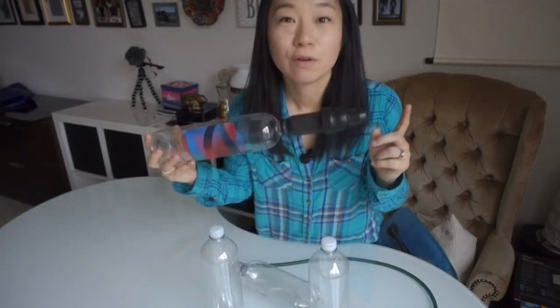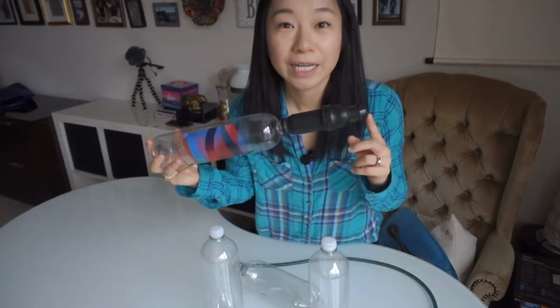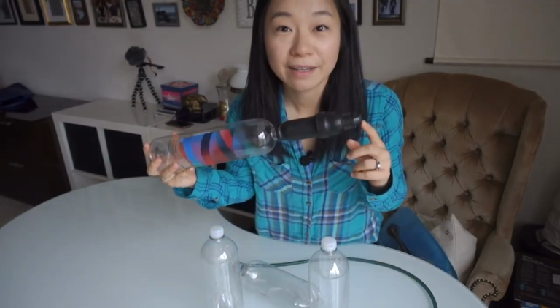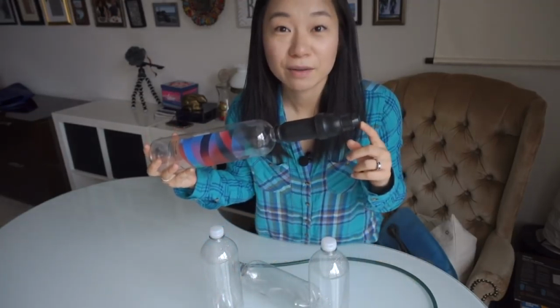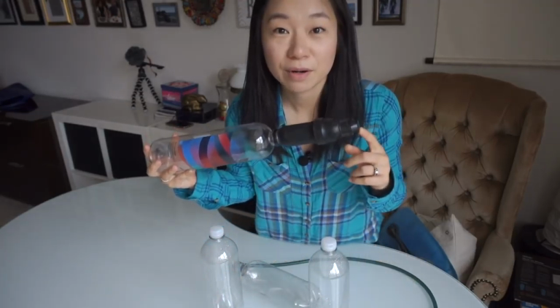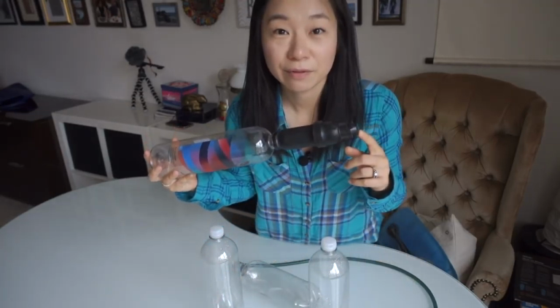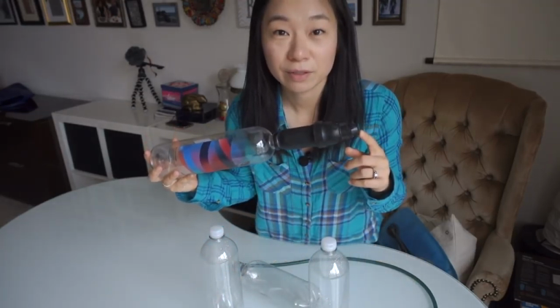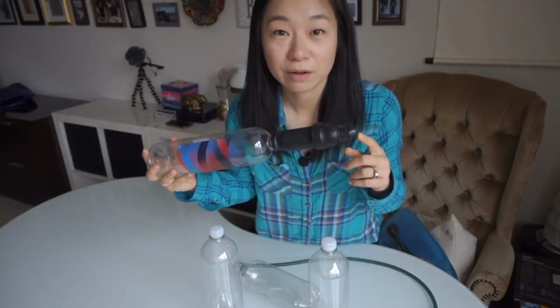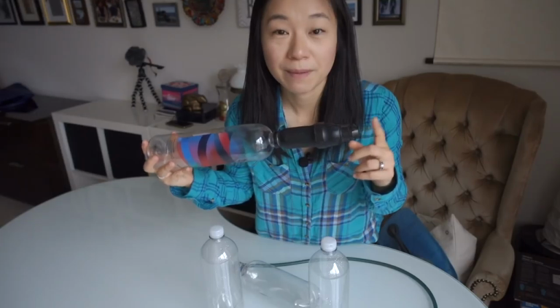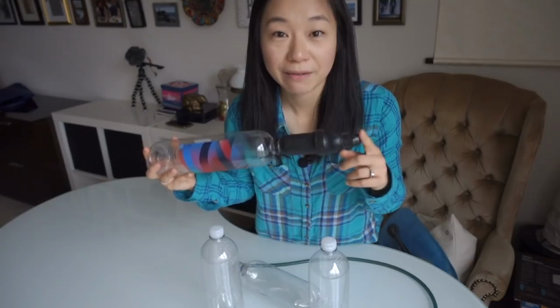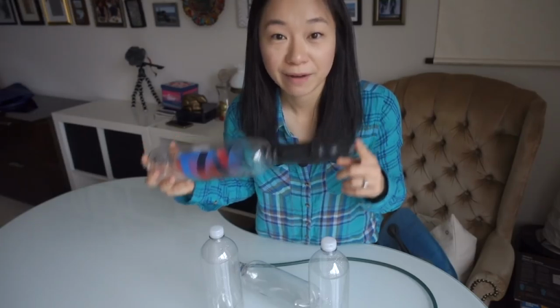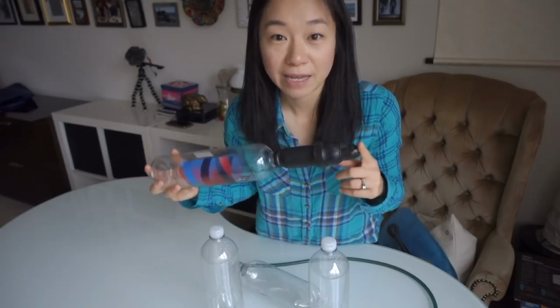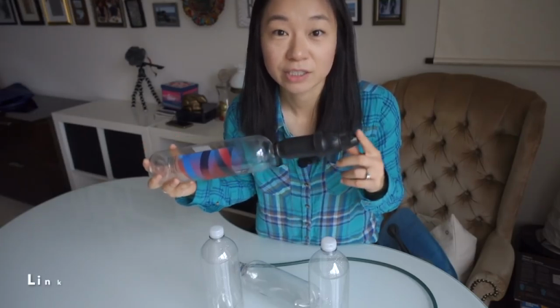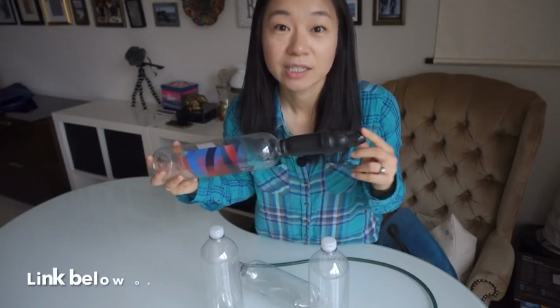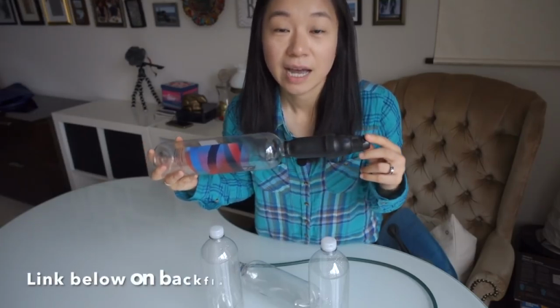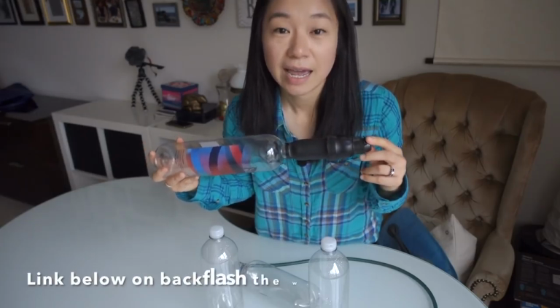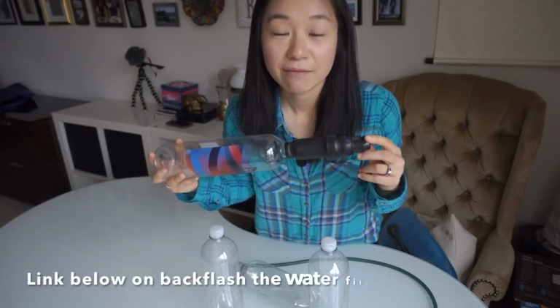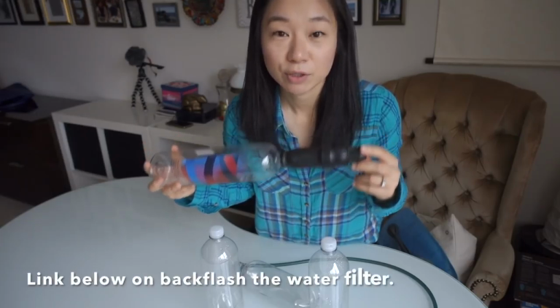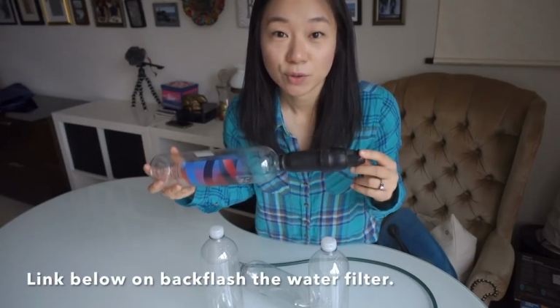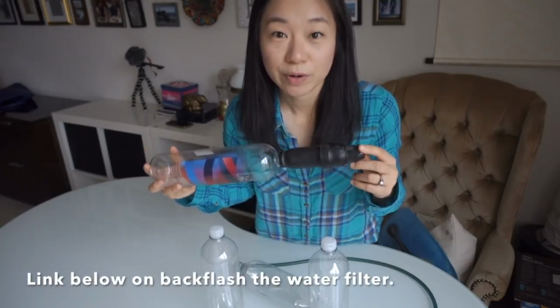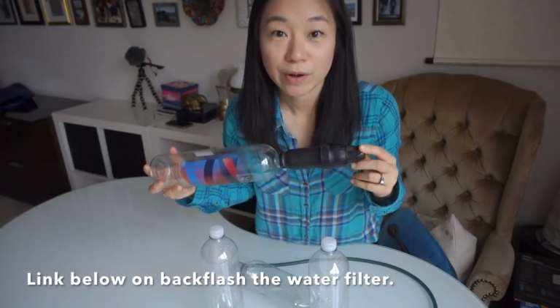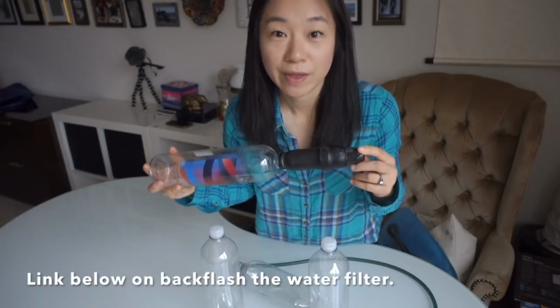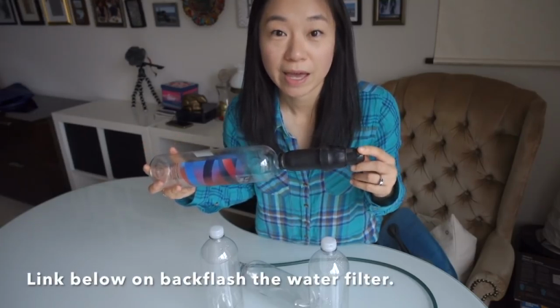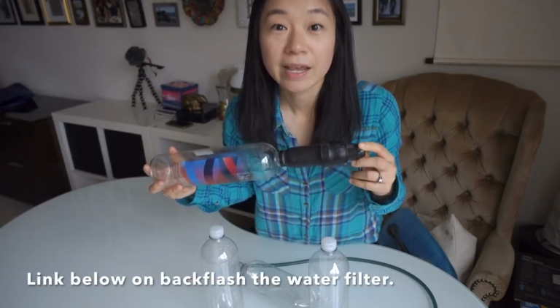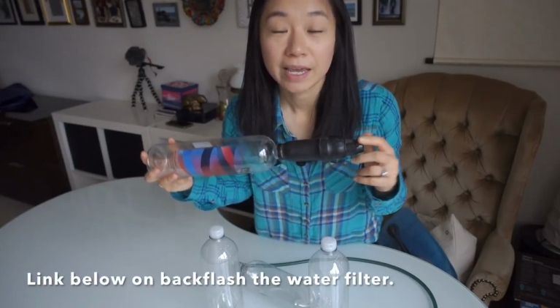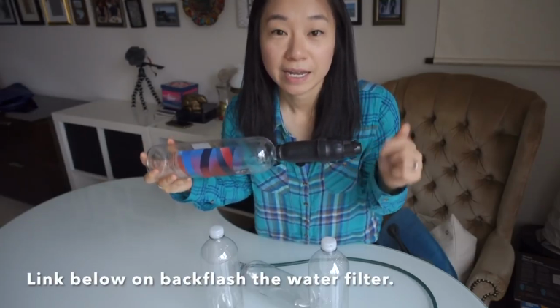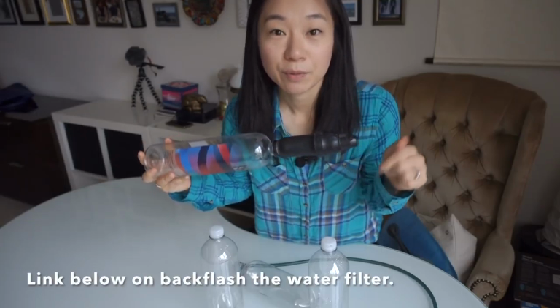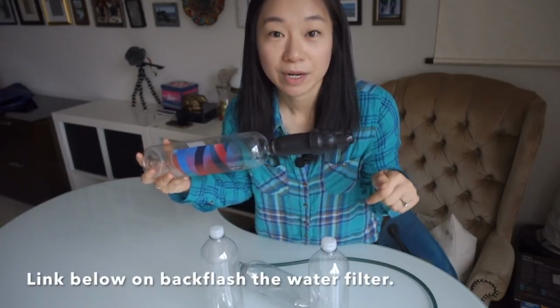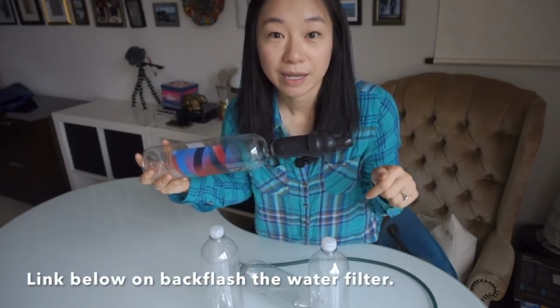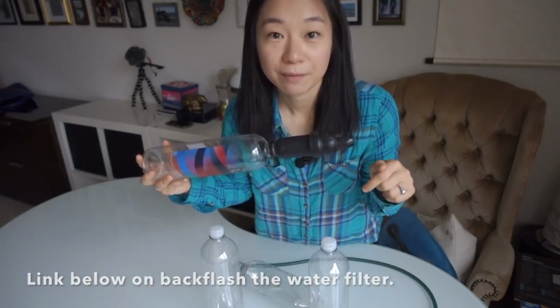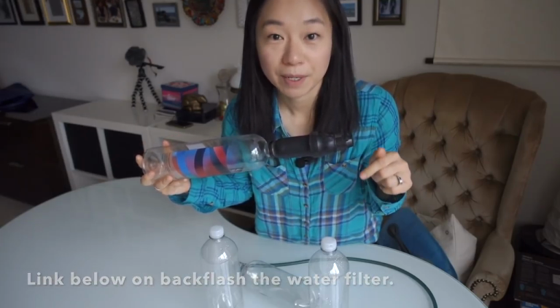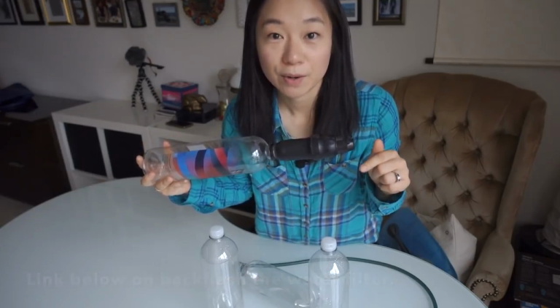For cleaning the water filter, I have a tutorial on that and I can put the link below.